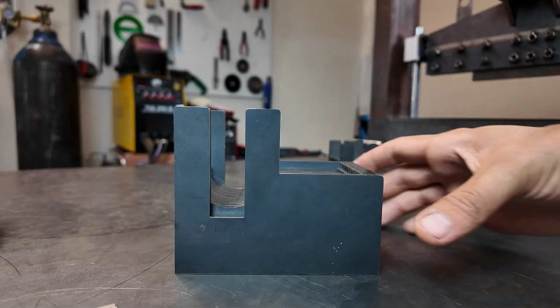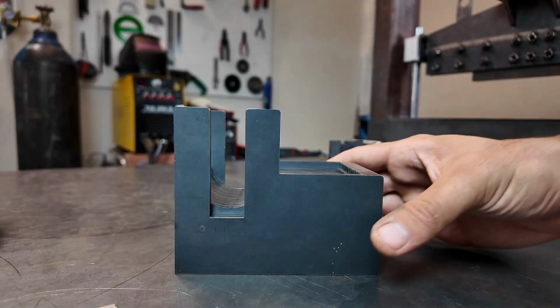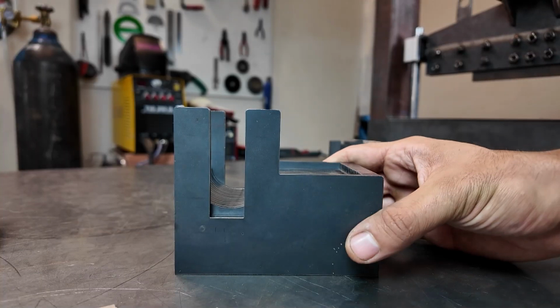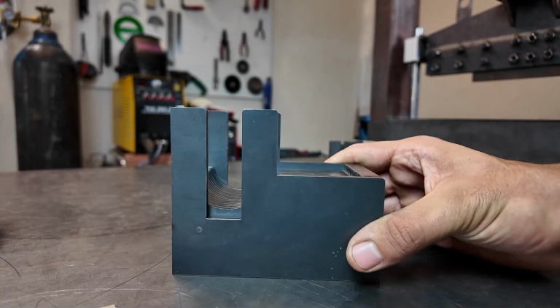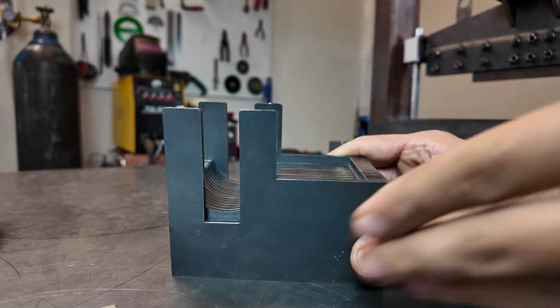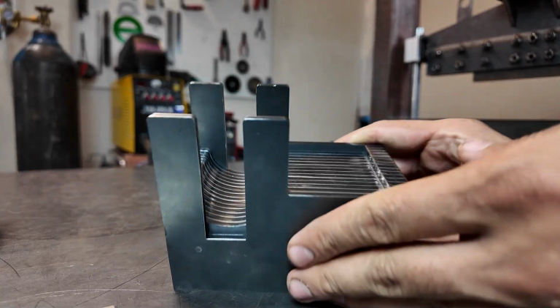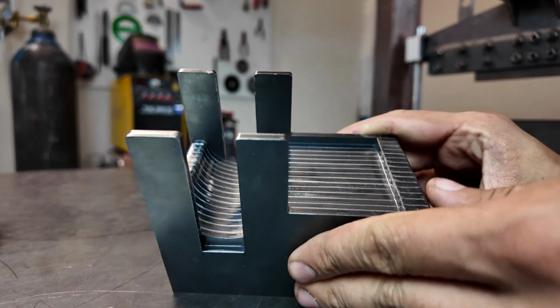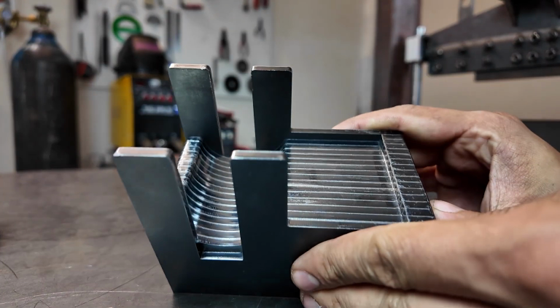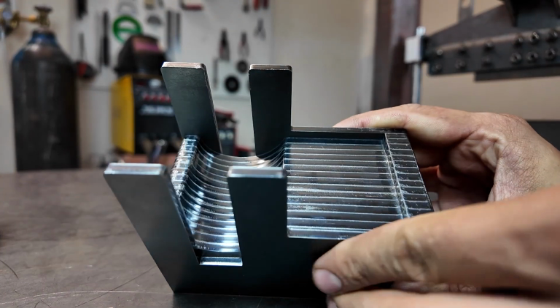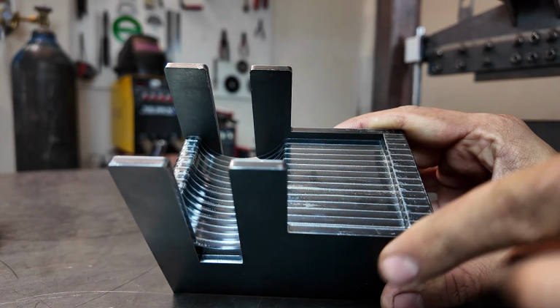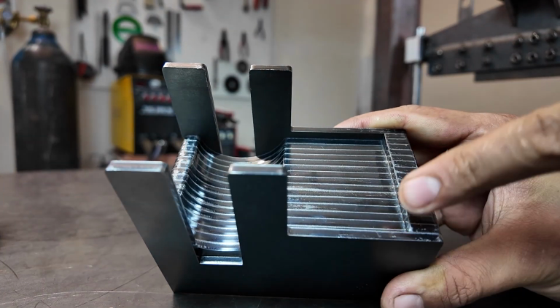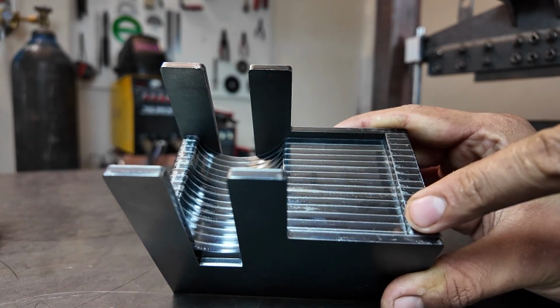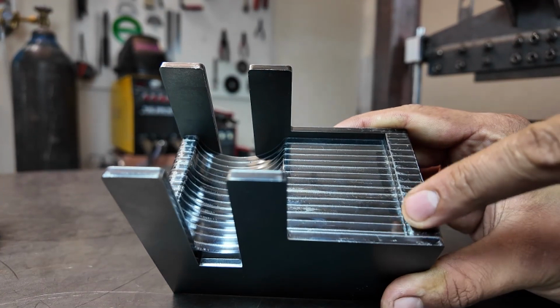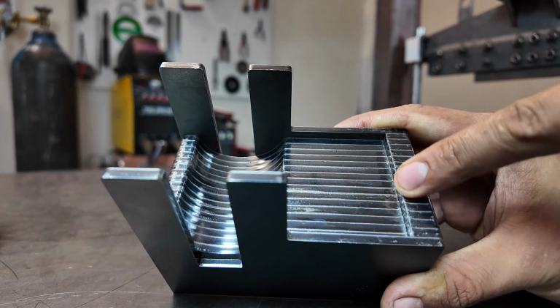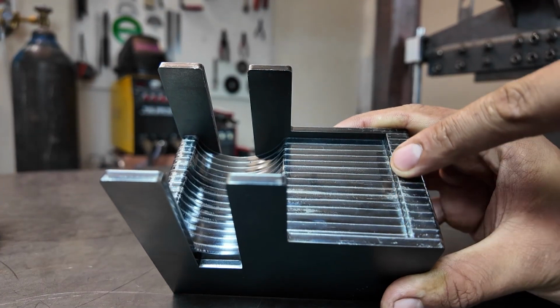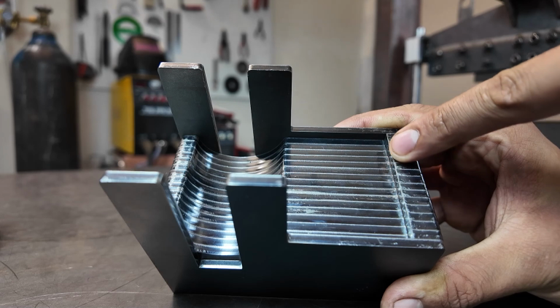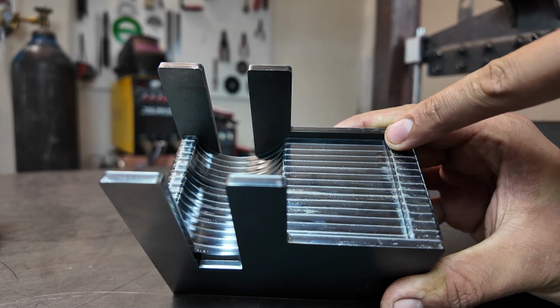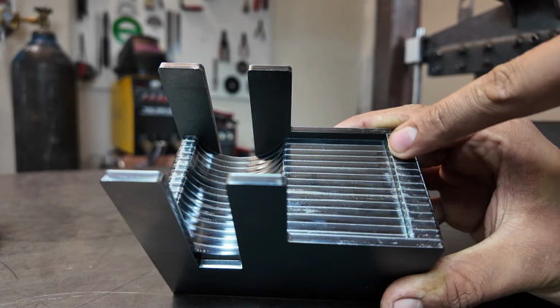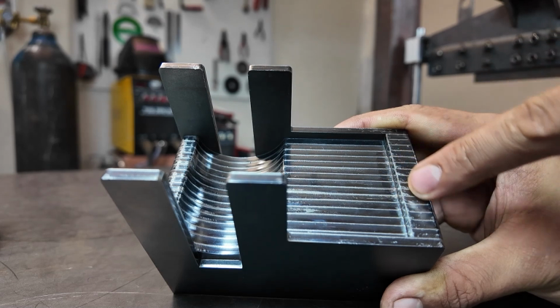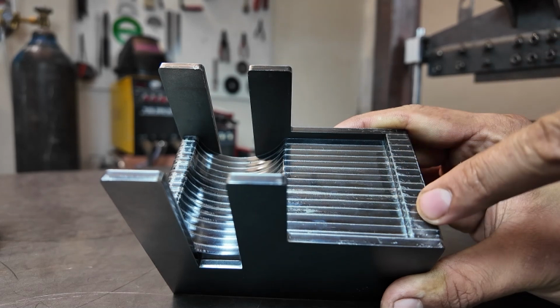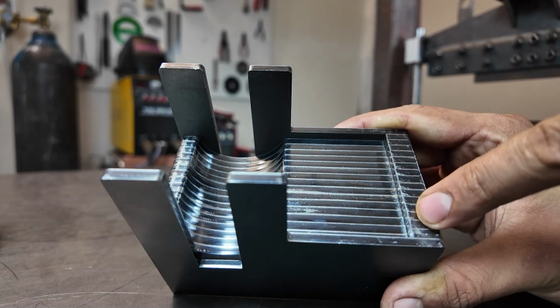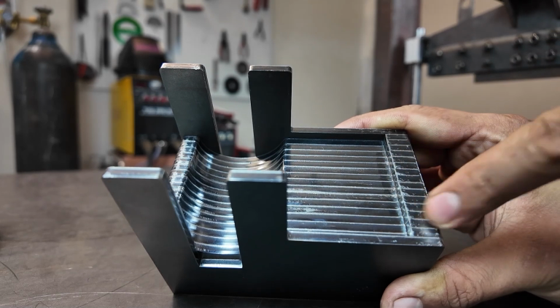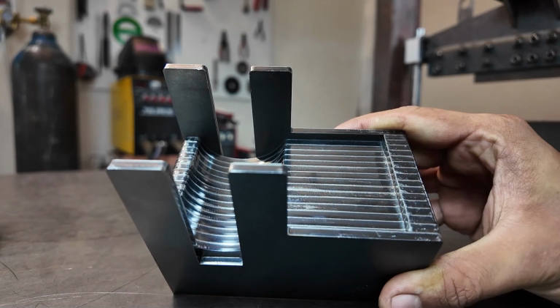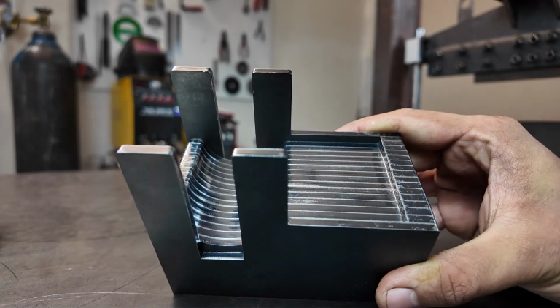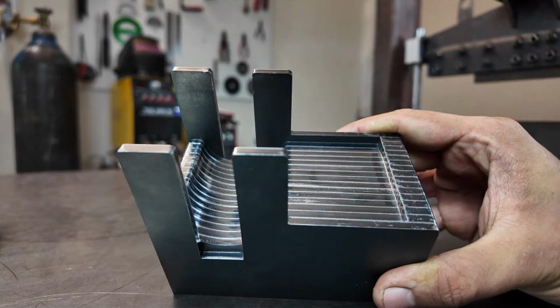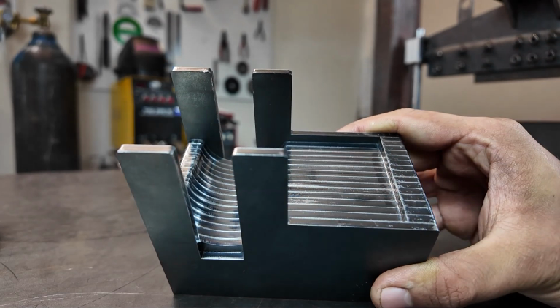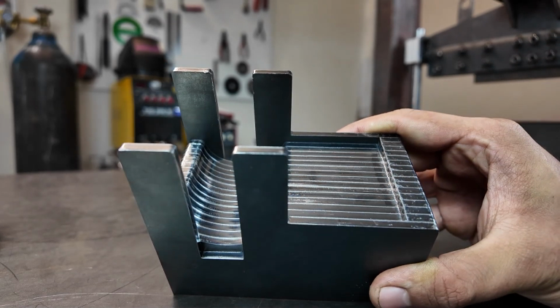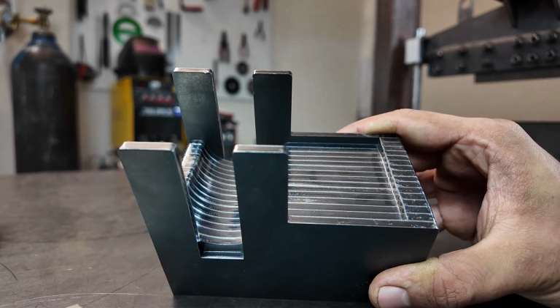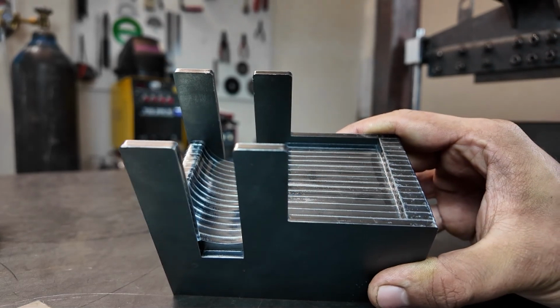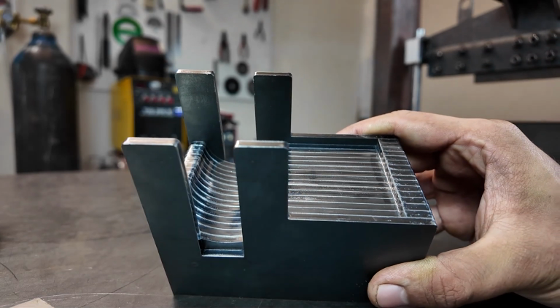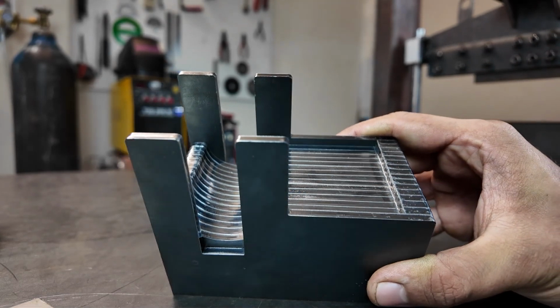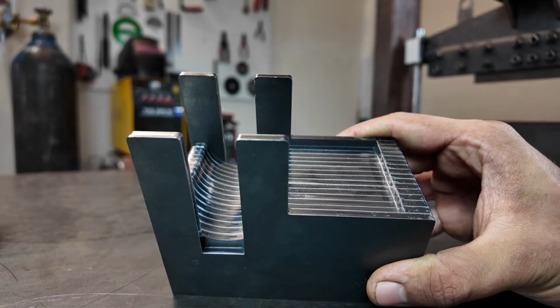The third point is this section on the die, which makes sure the sheet is positioned accurately, so the bend happens exactly where it should.